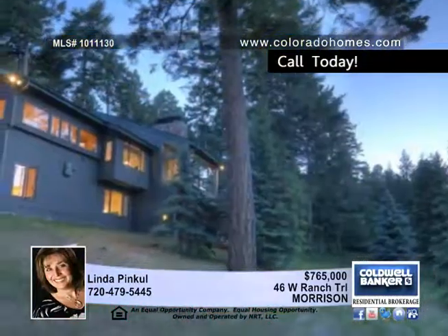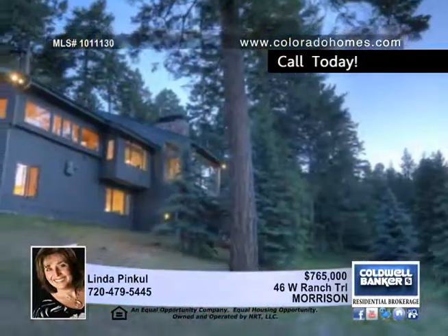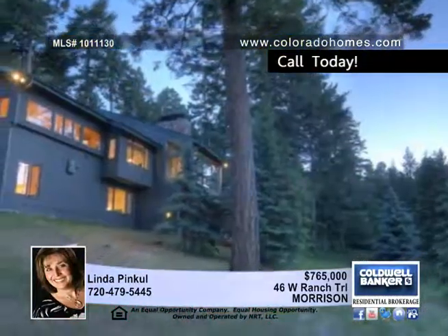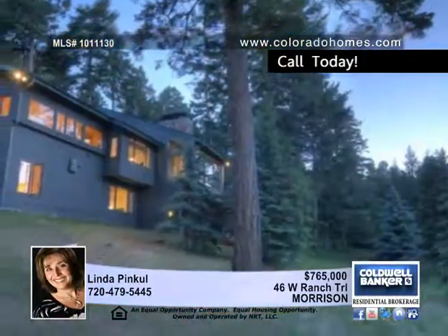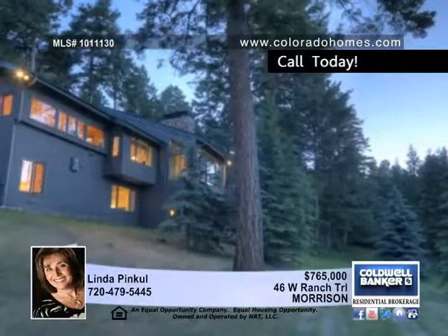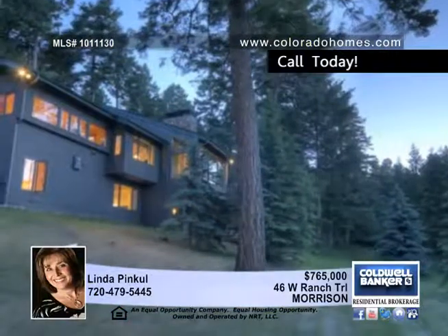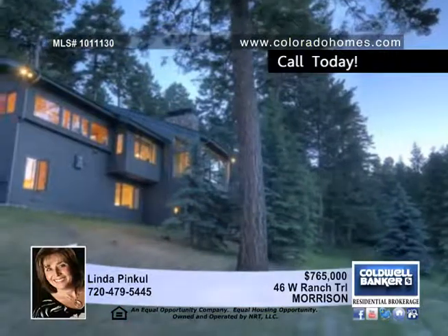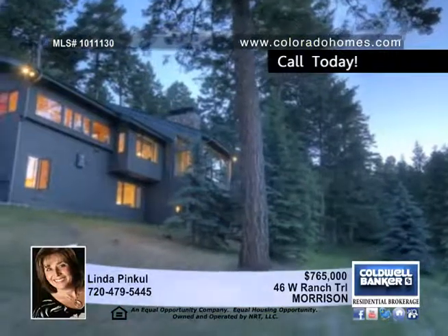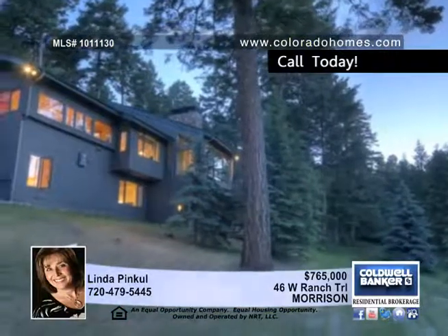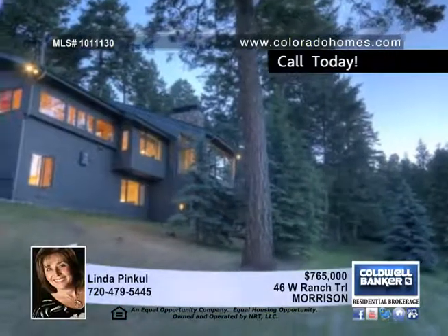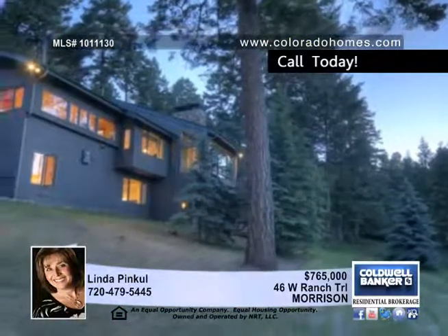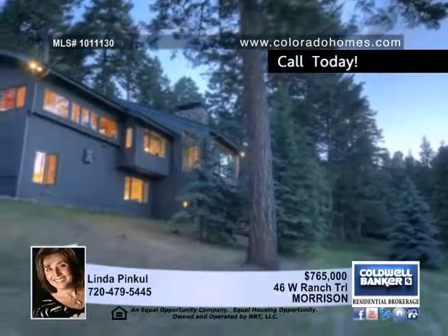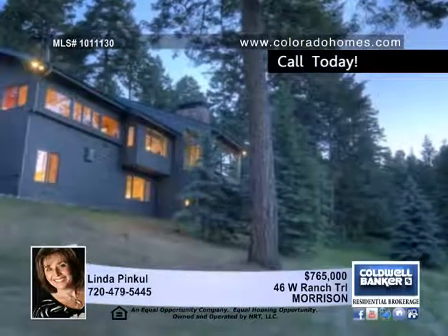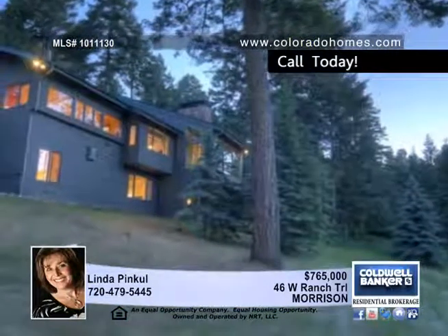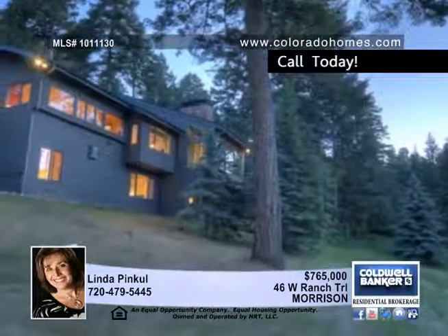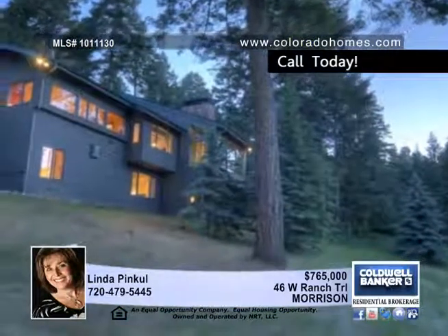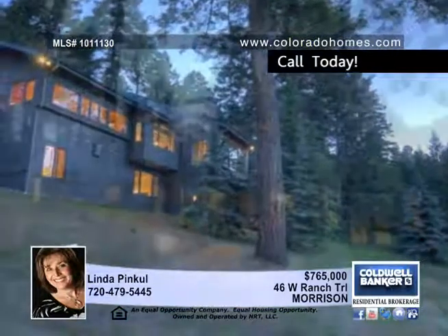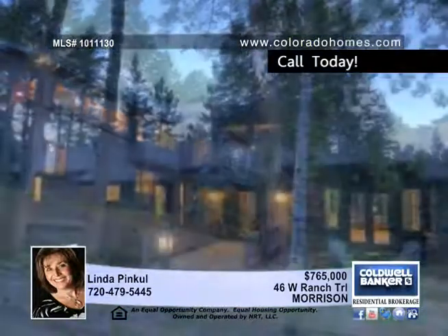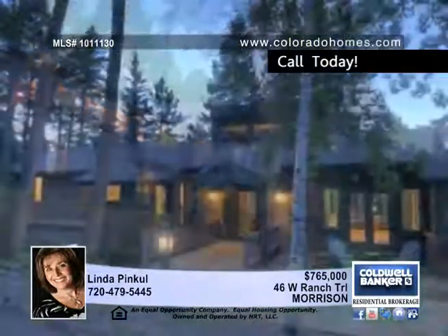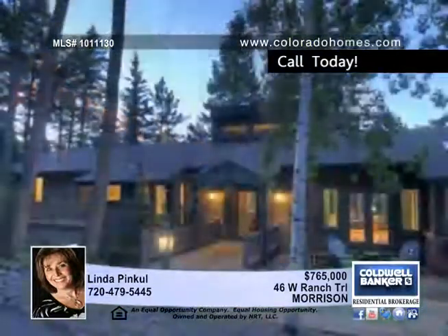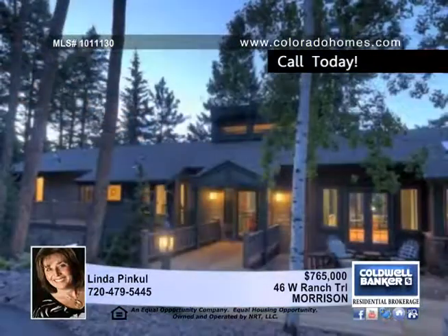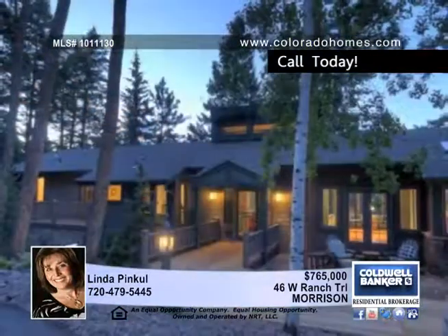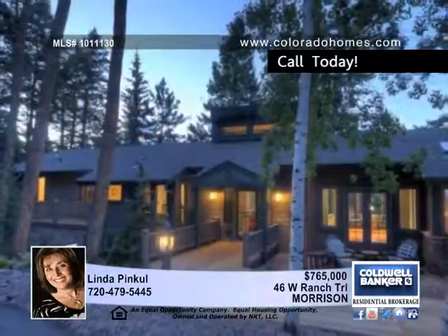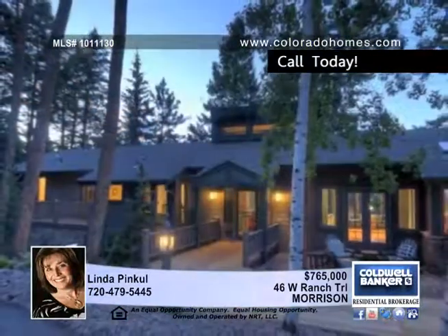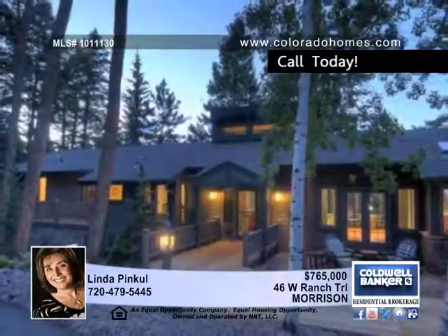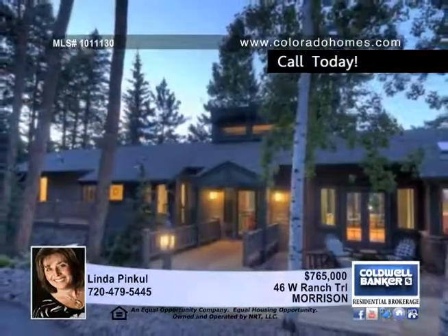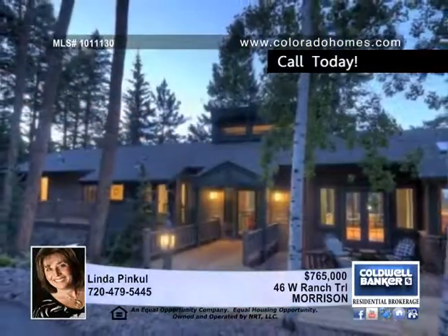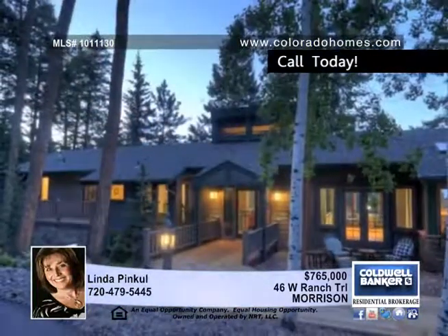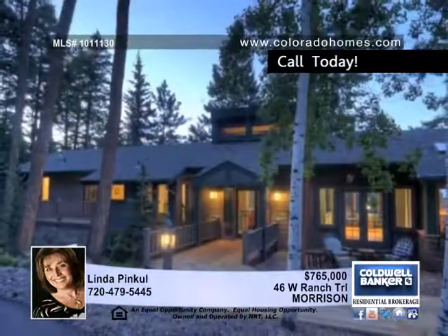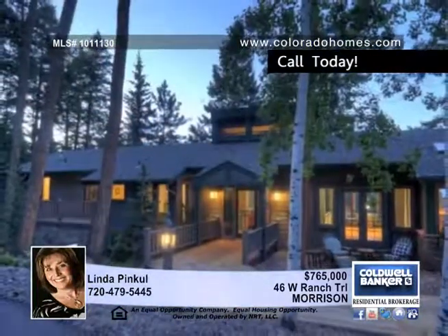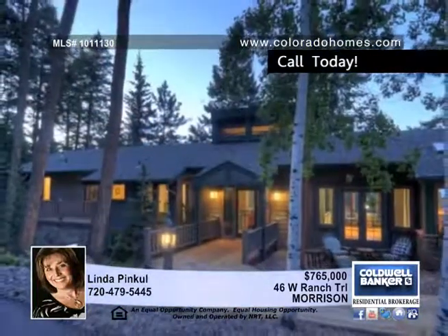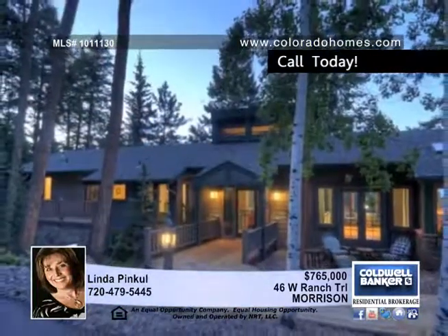Linda Pinkle says this is a great opportunity to purchase in an upscale, gated and close-in neighborhood.